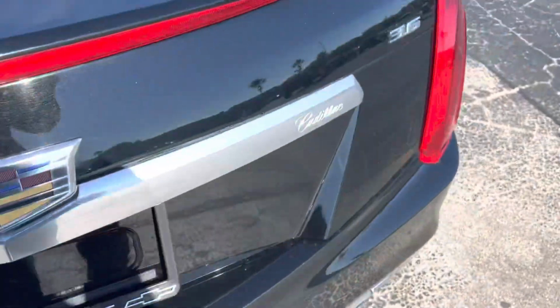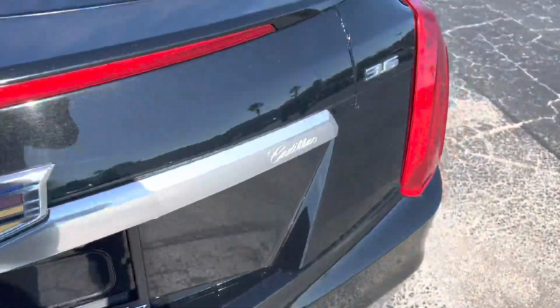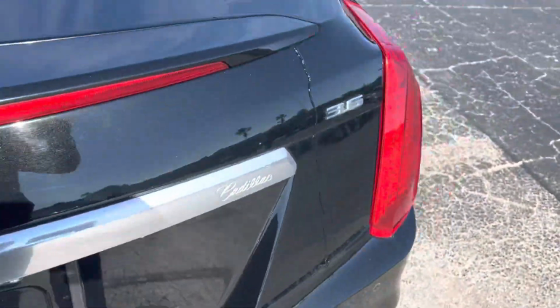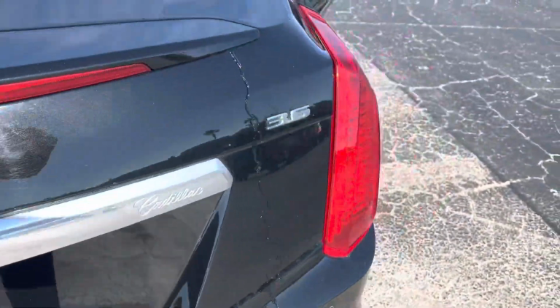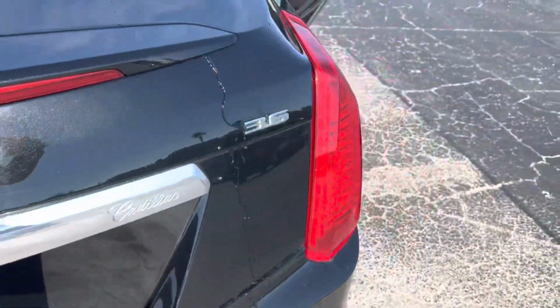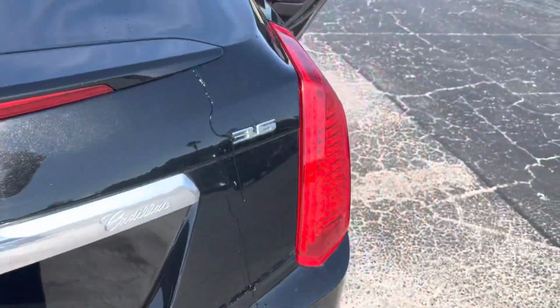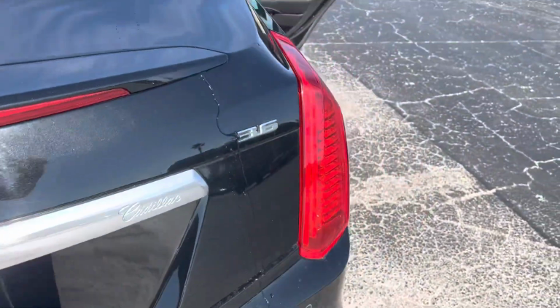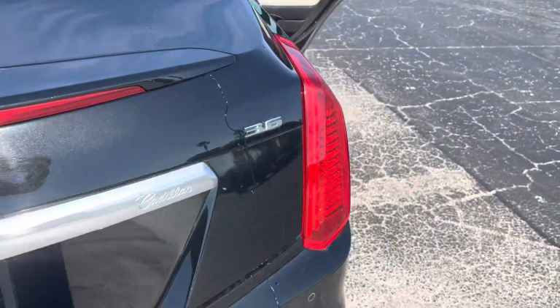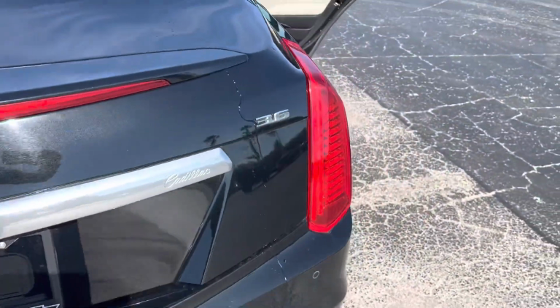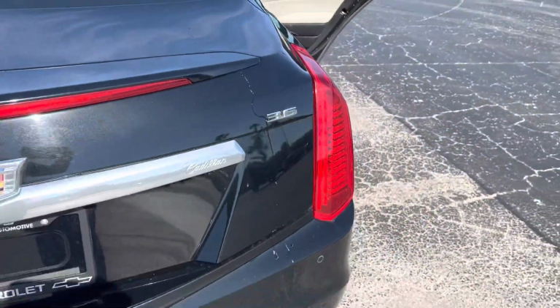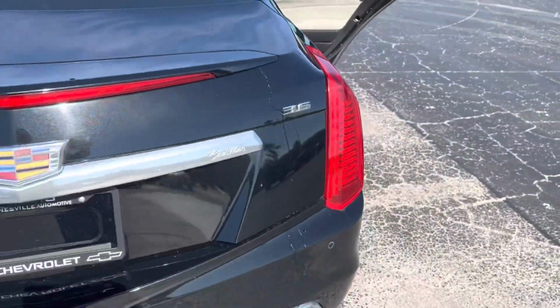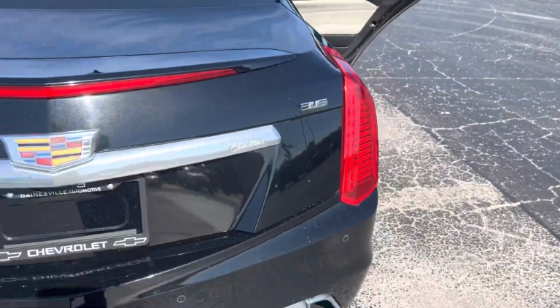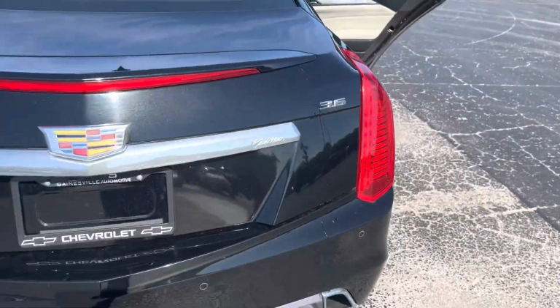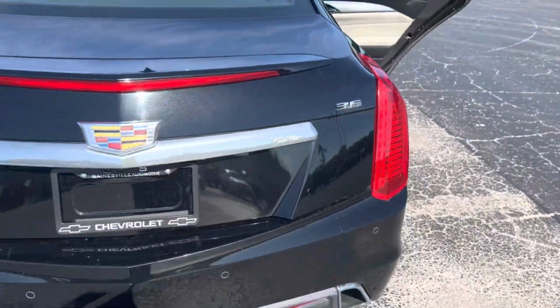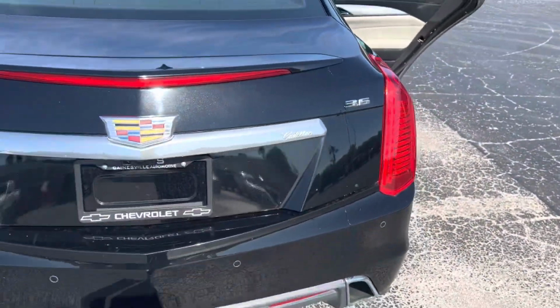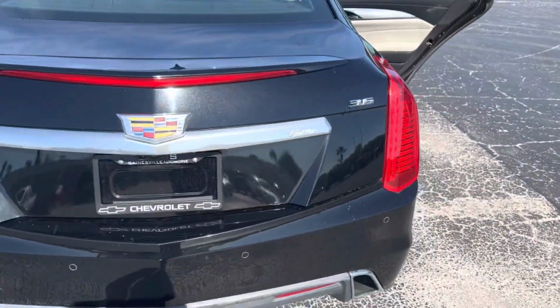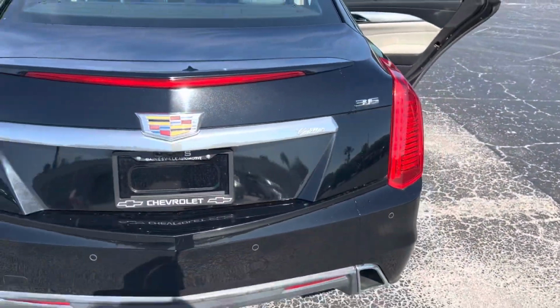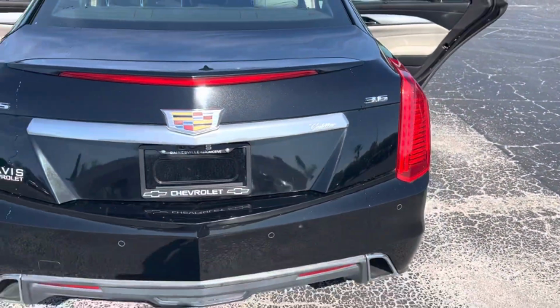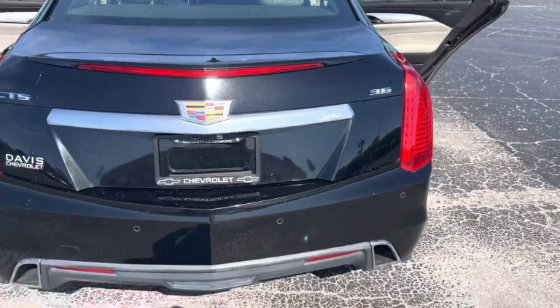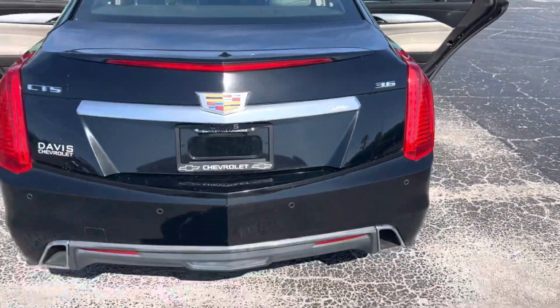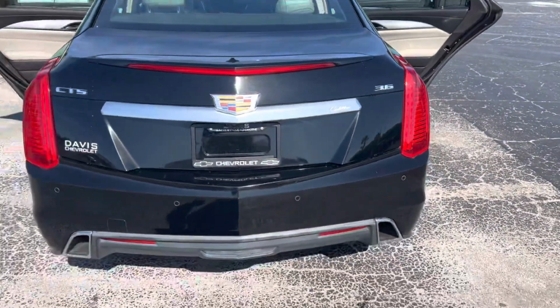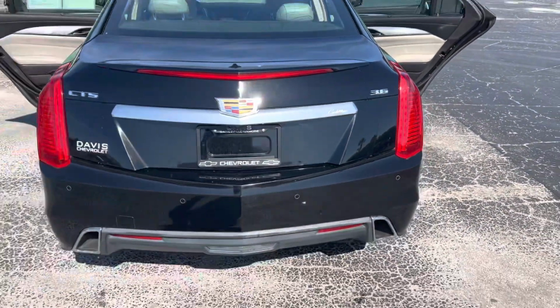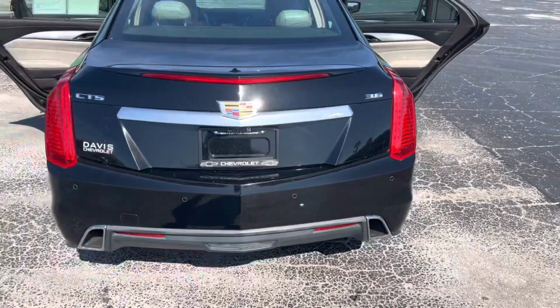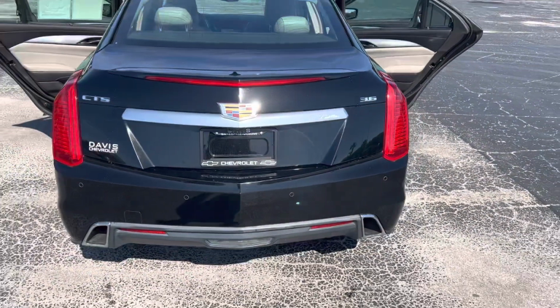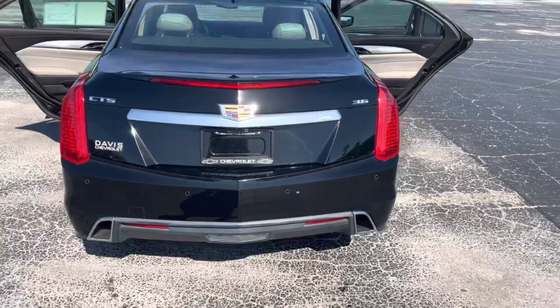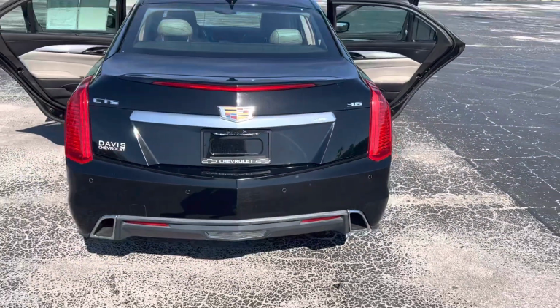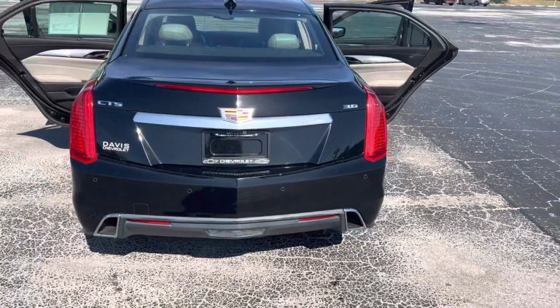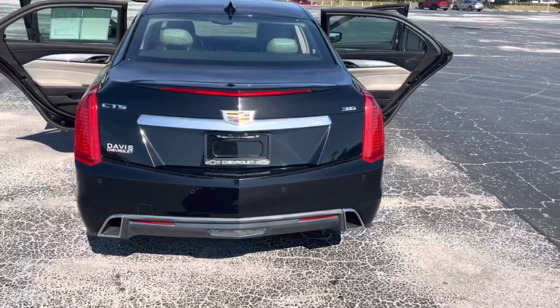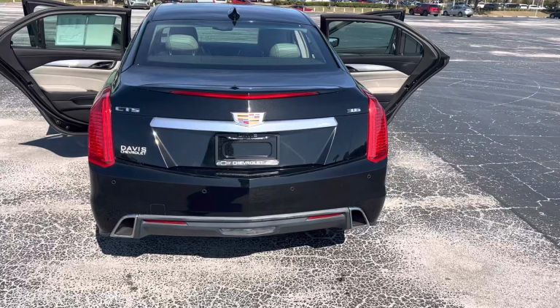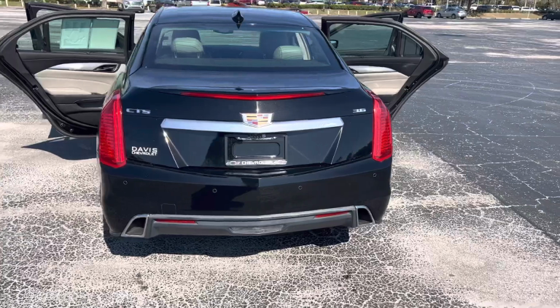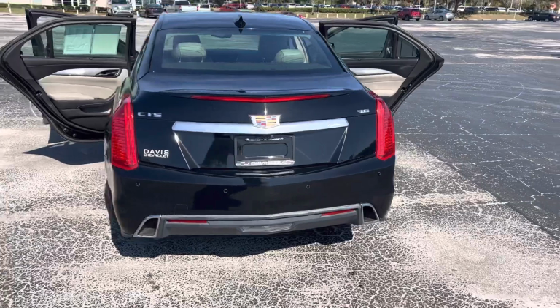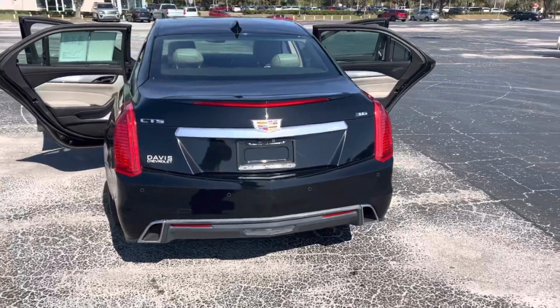Vehicle is equipped with a 3.6 liter V6, the surround vision camera system, and rear parking sensors.